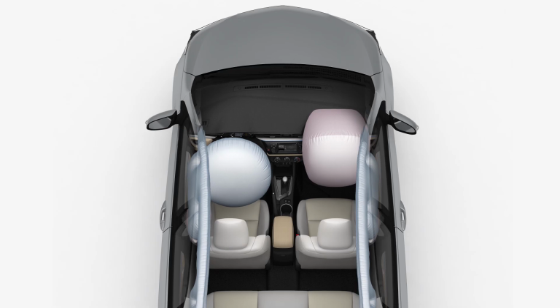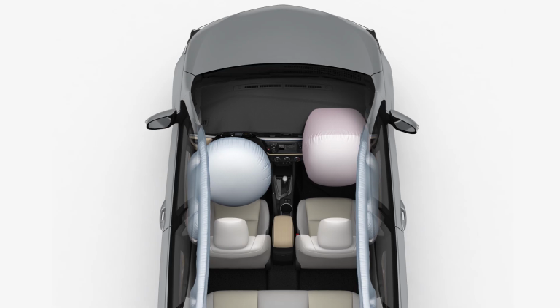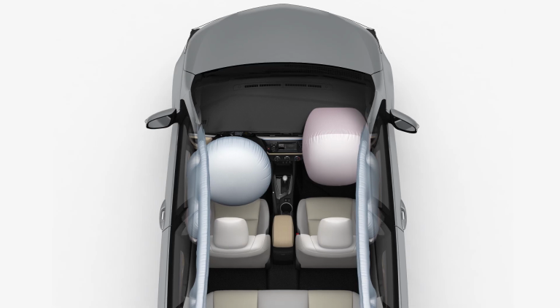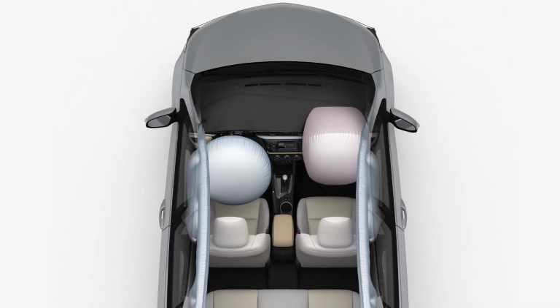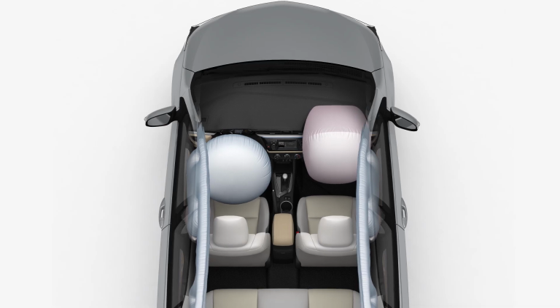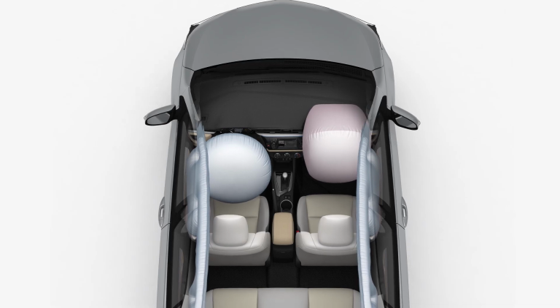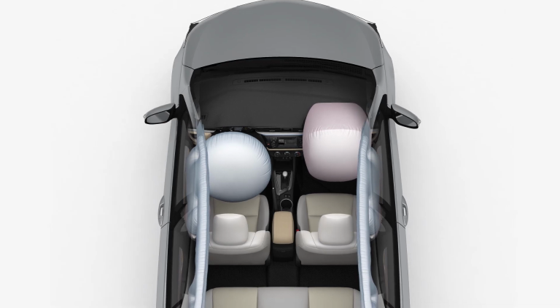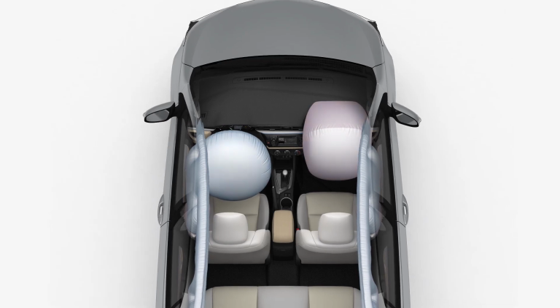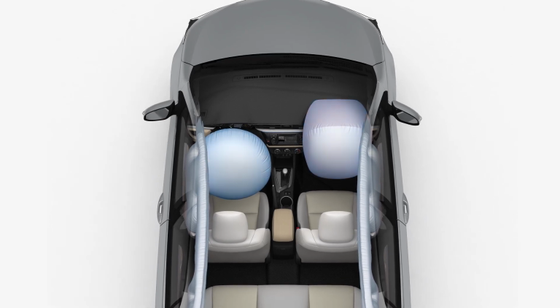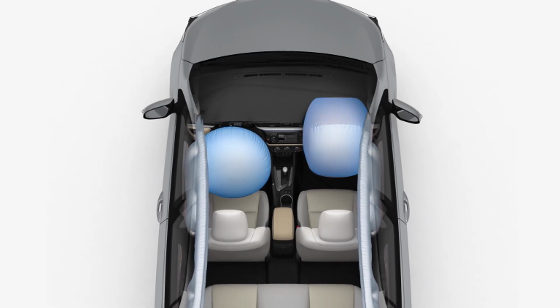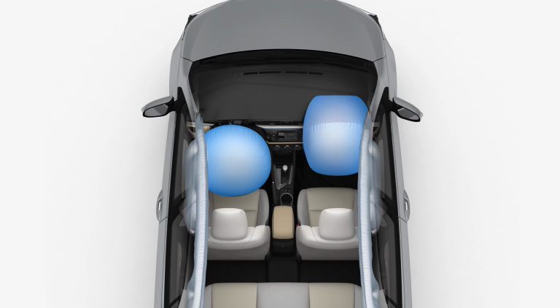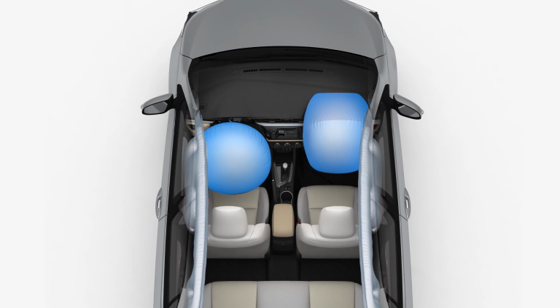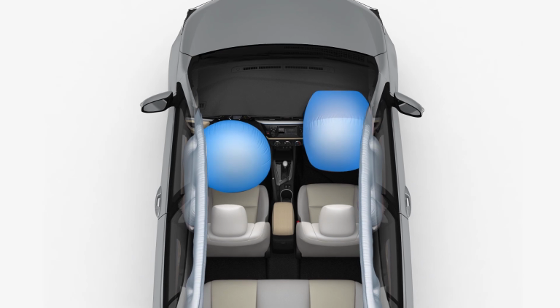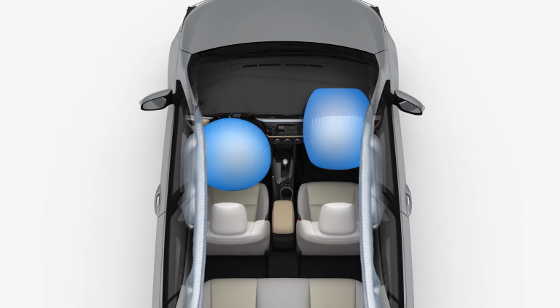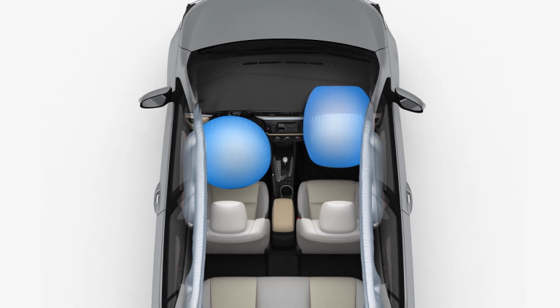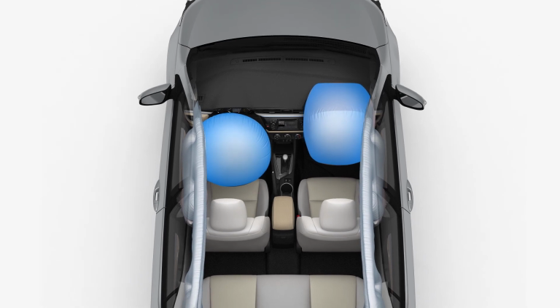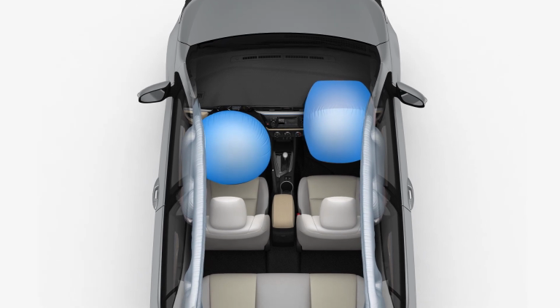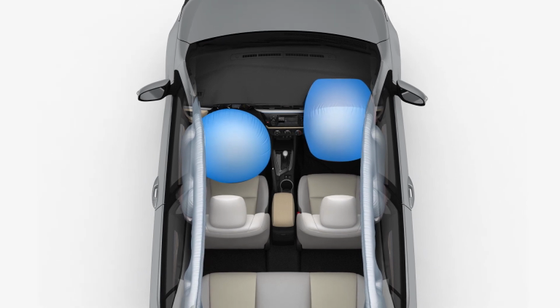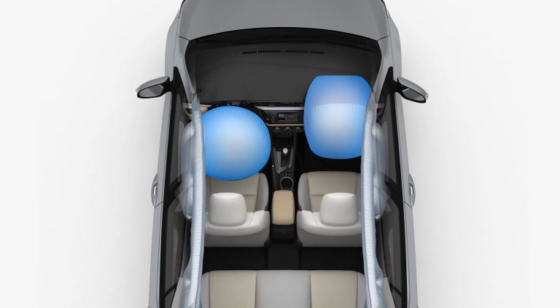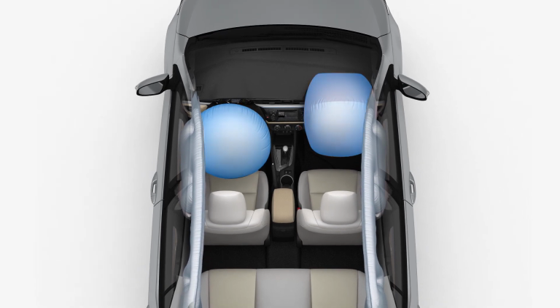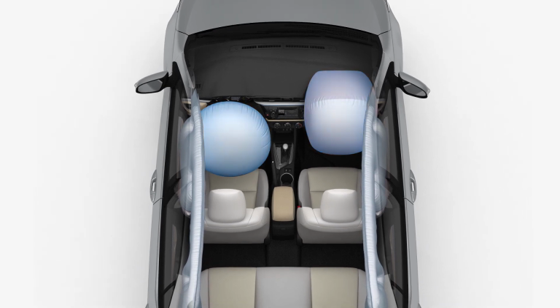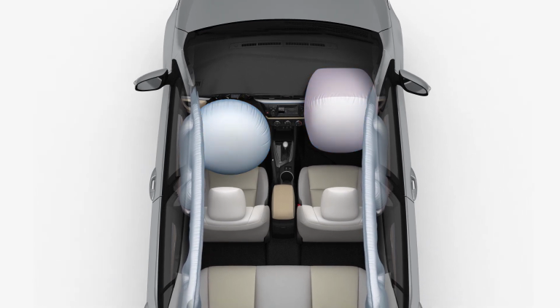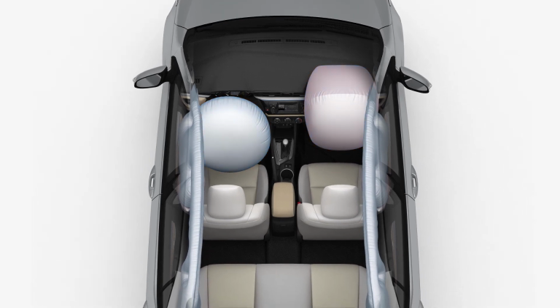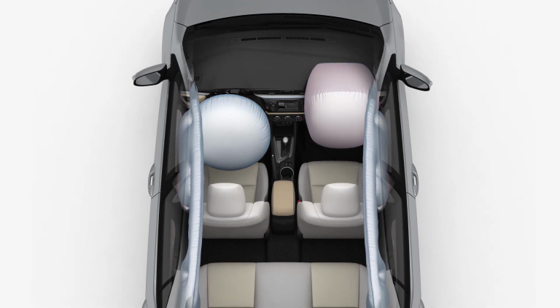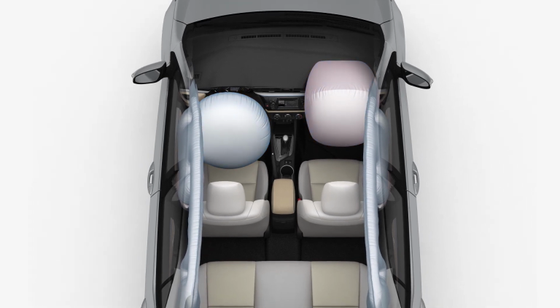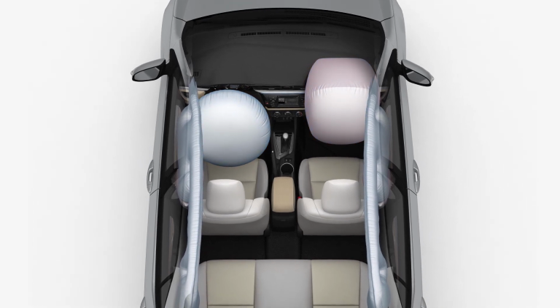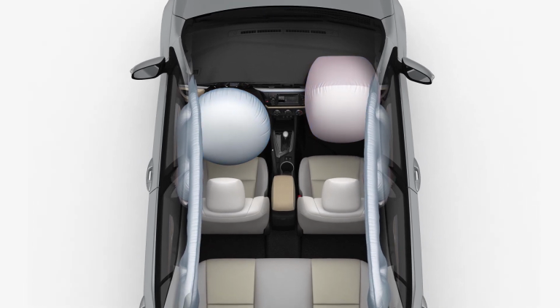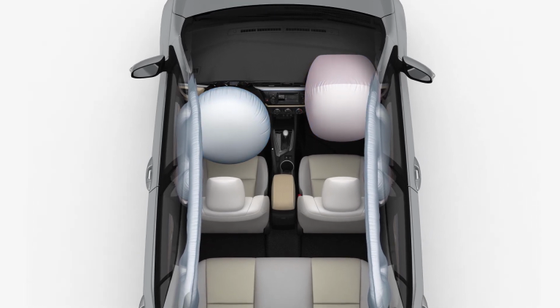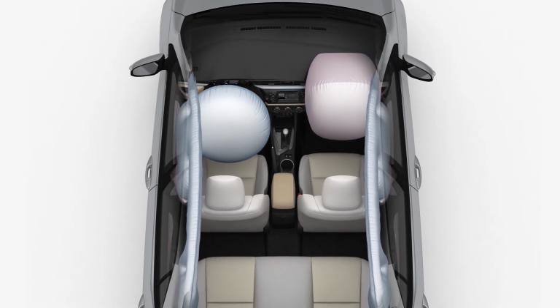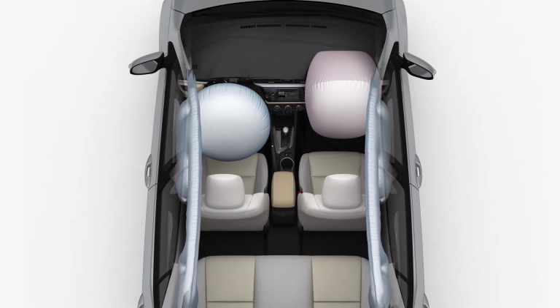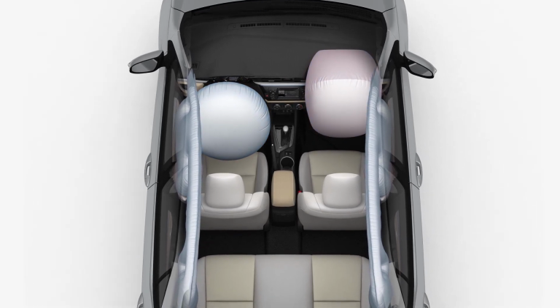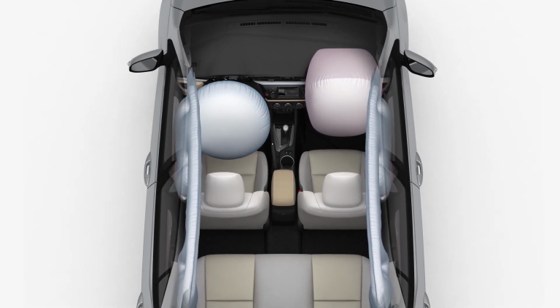Combined, these systems help the front airbag deploy more effectively during a frontal collision.